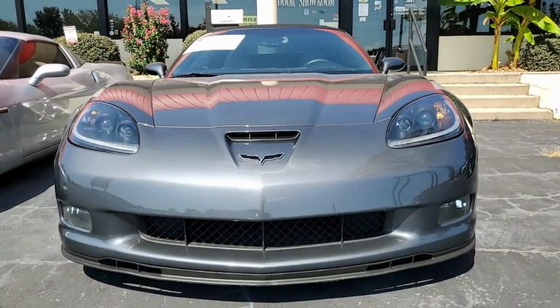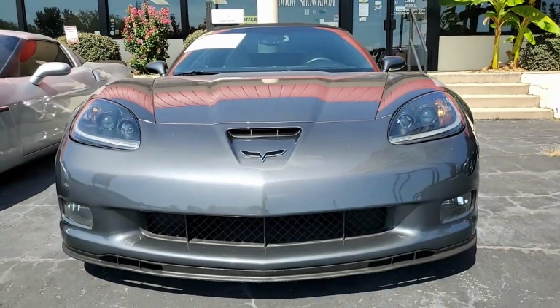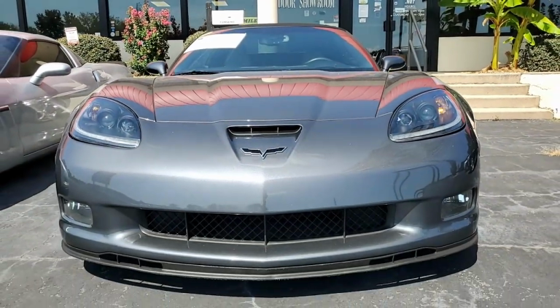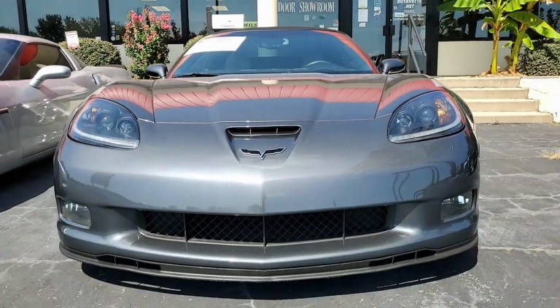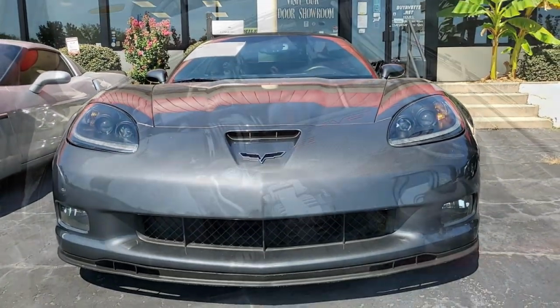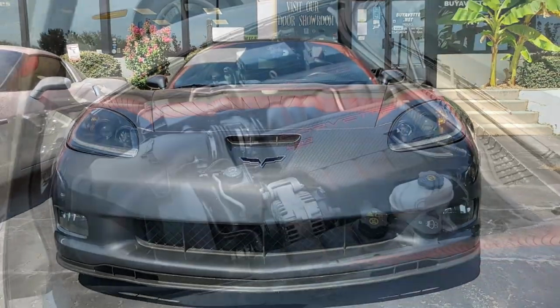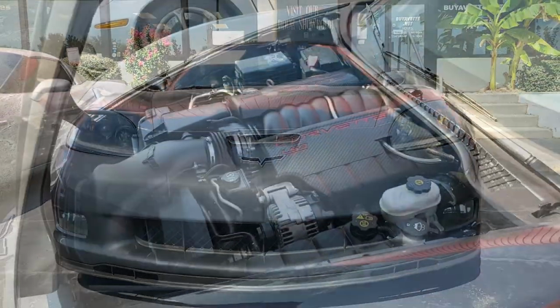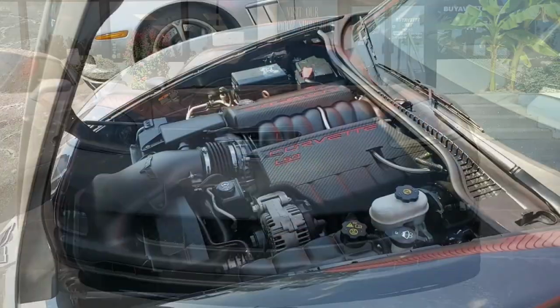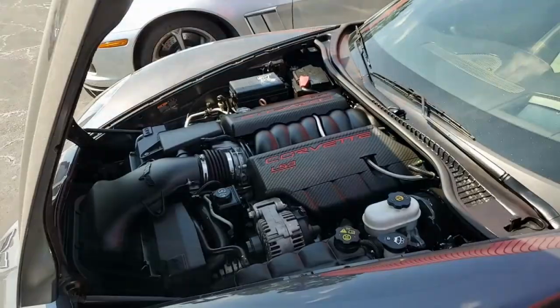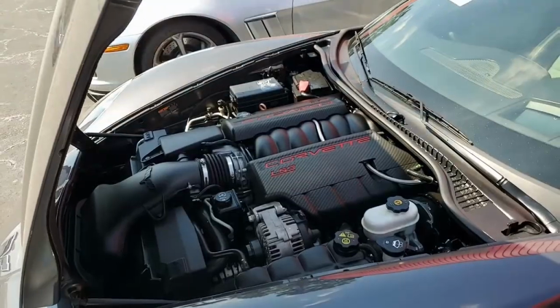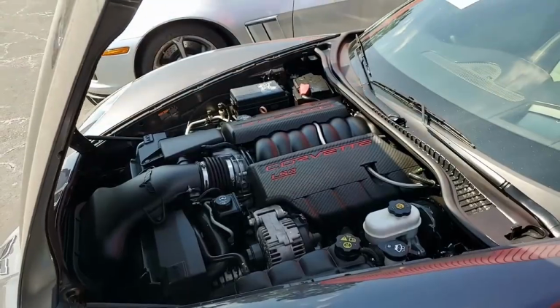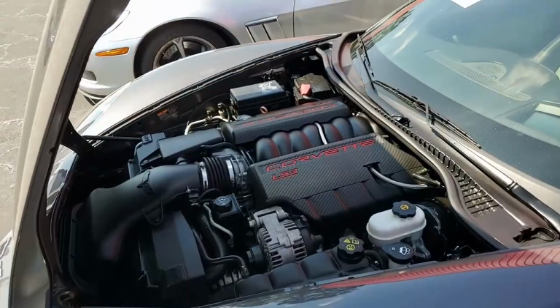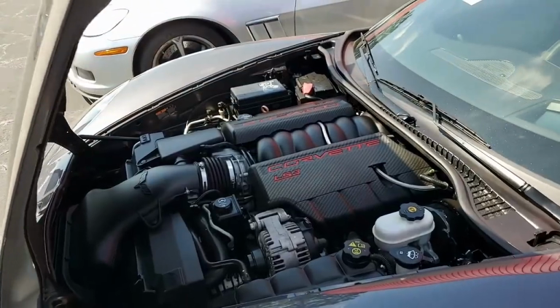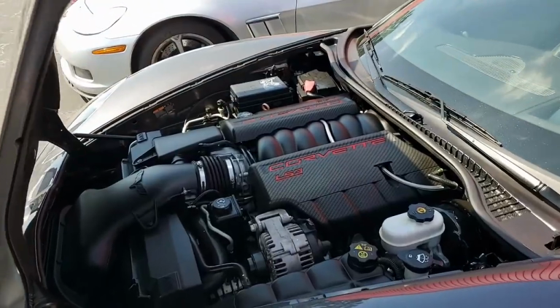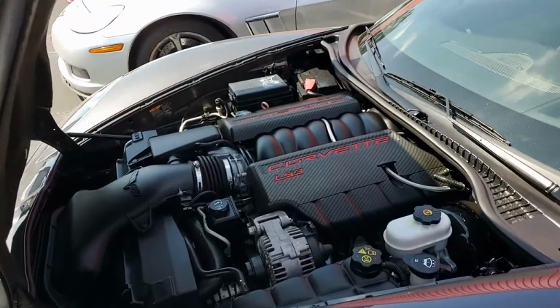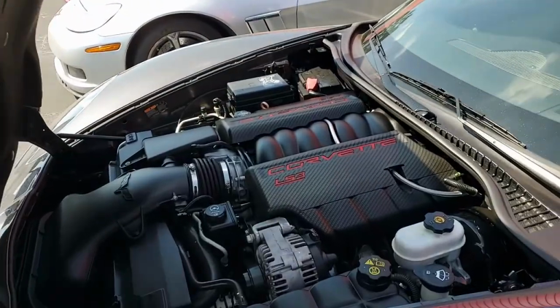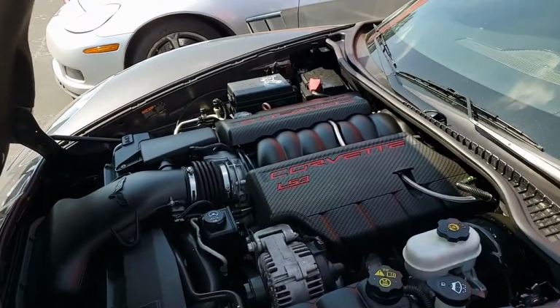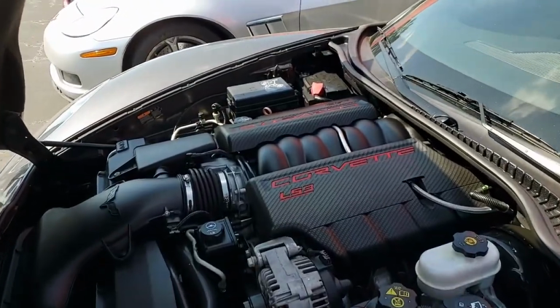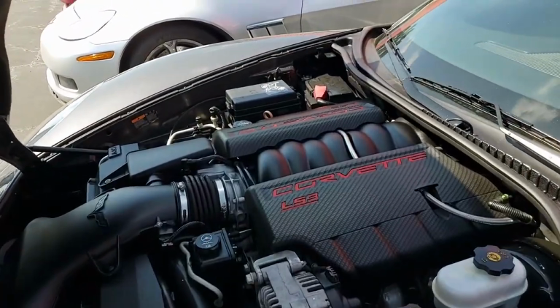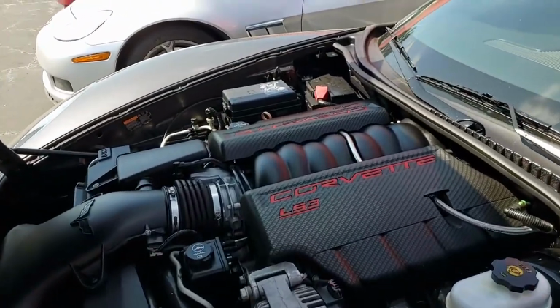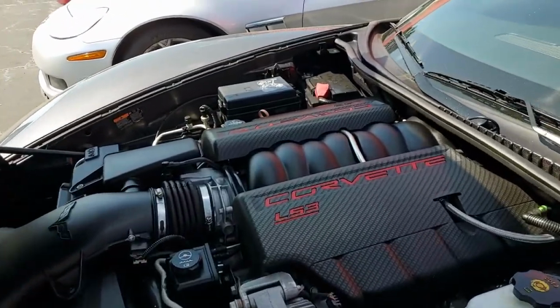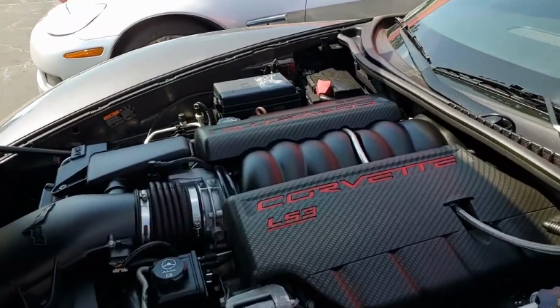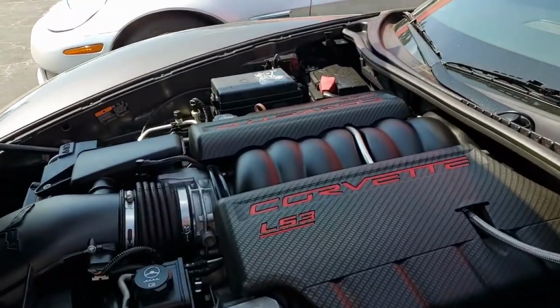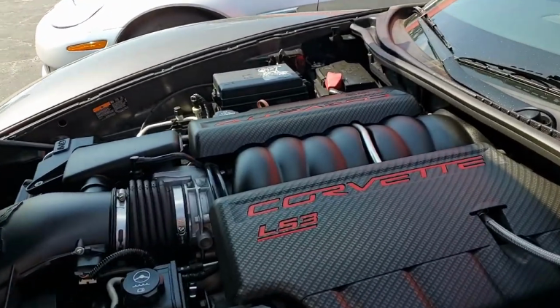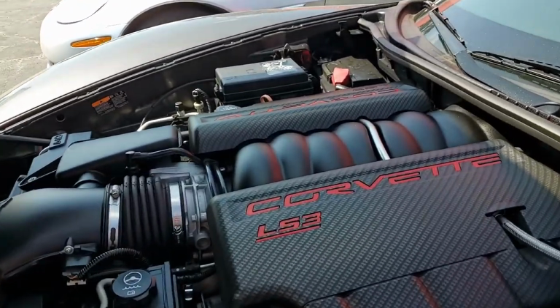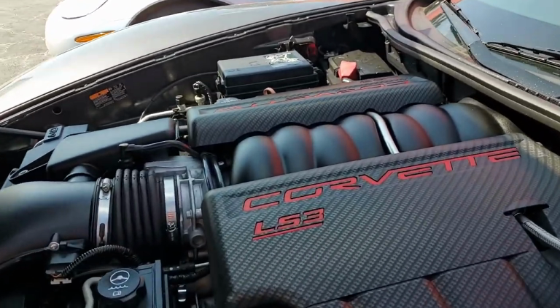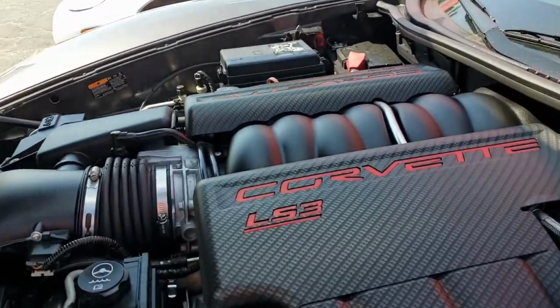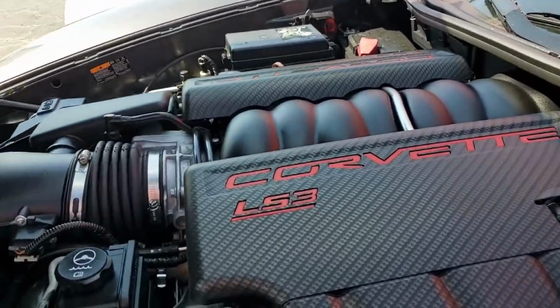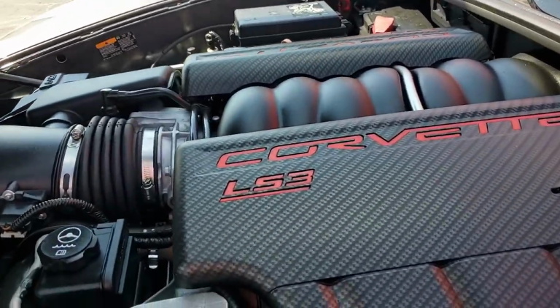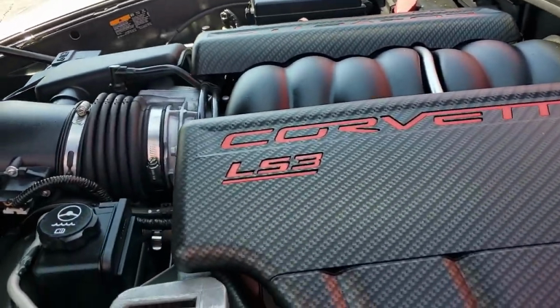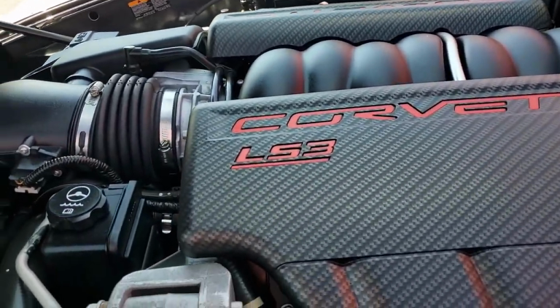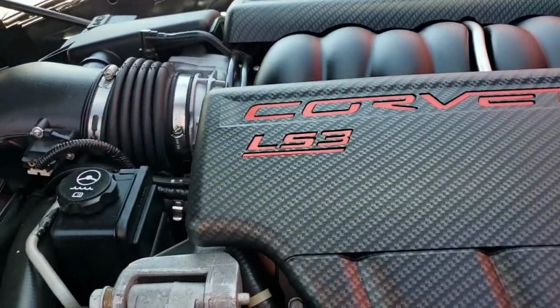Under the hood, you'll find a 436 horsepower LS3 engine with a six-speed automatic paddle shift transmission.